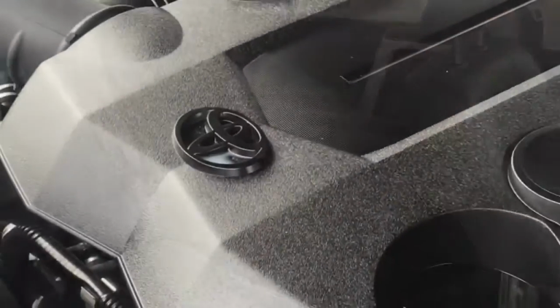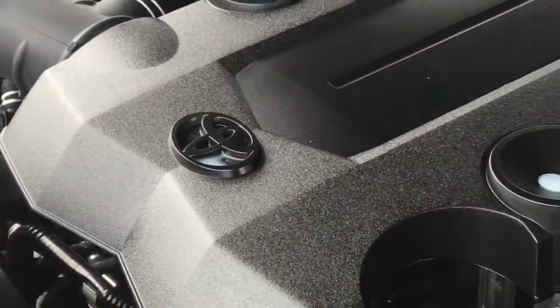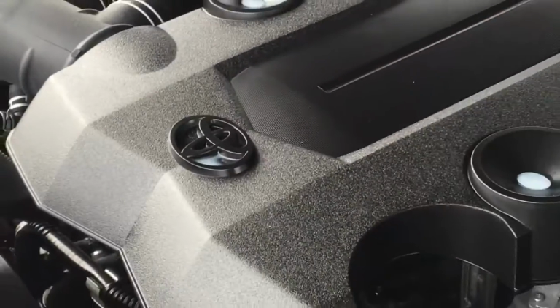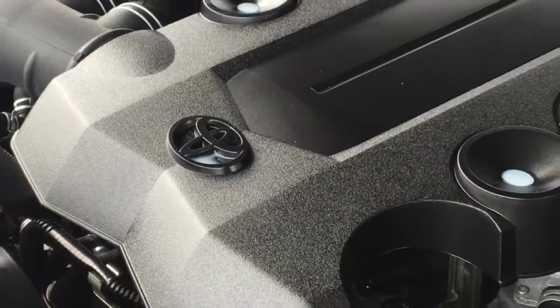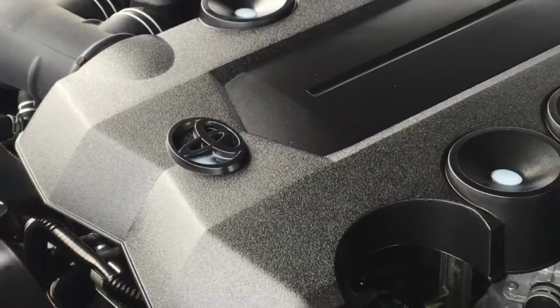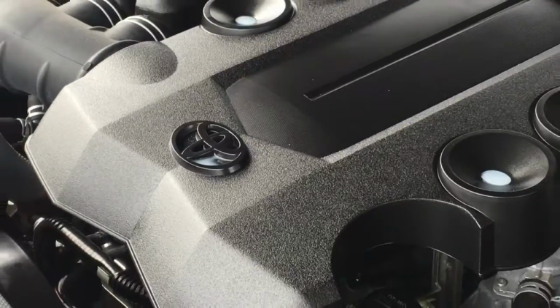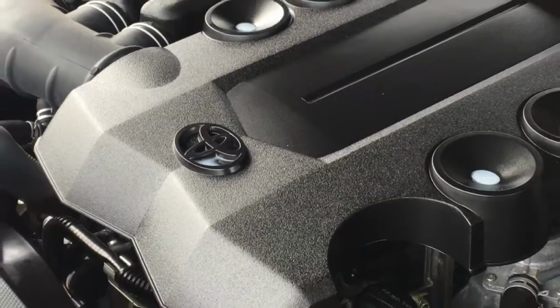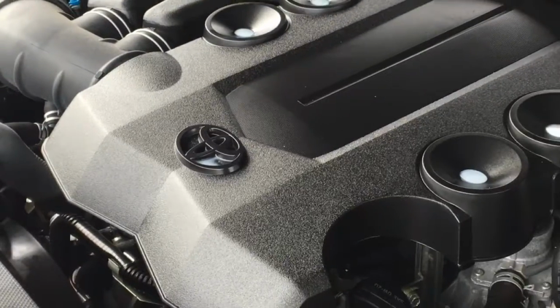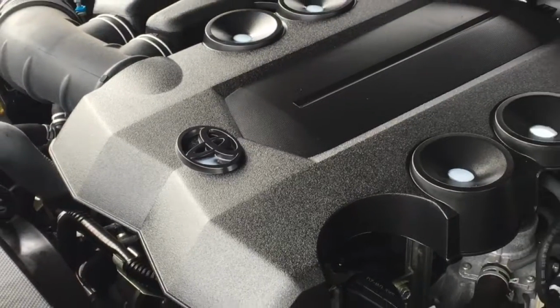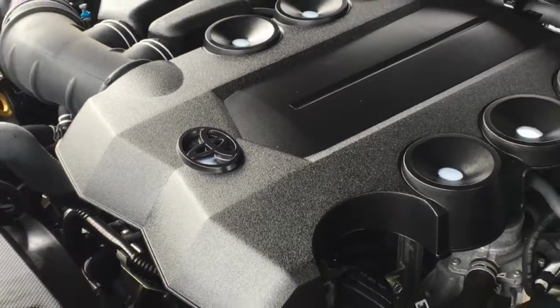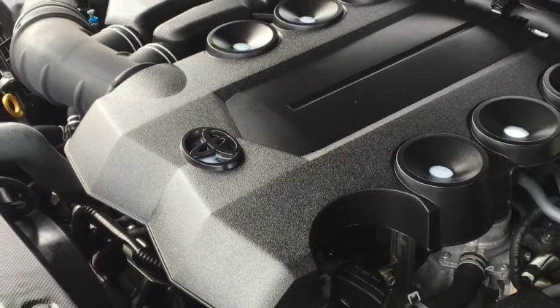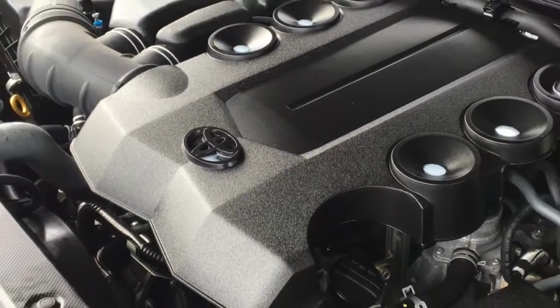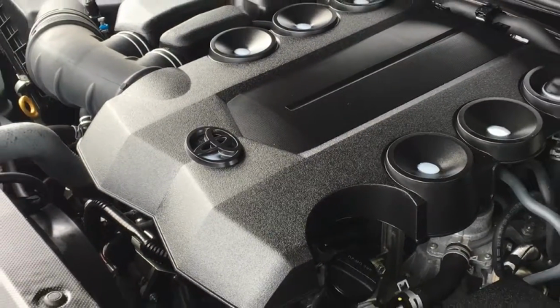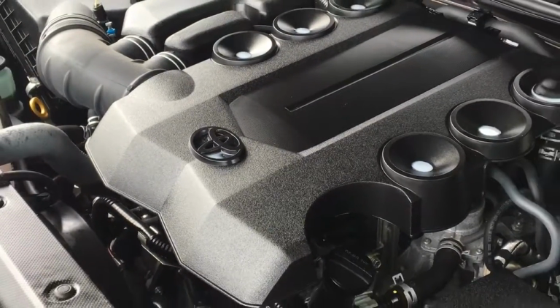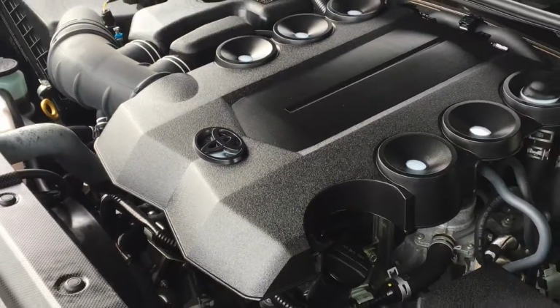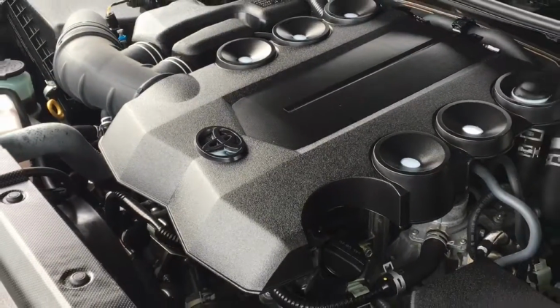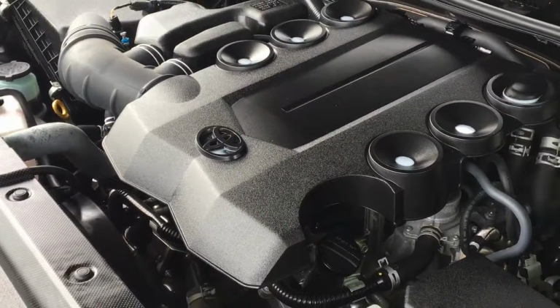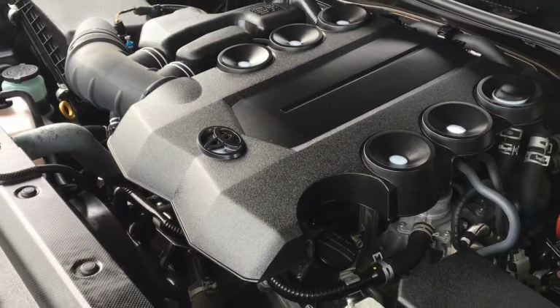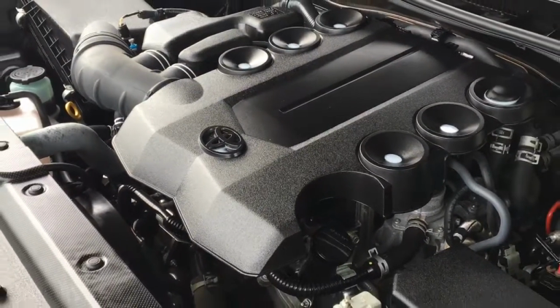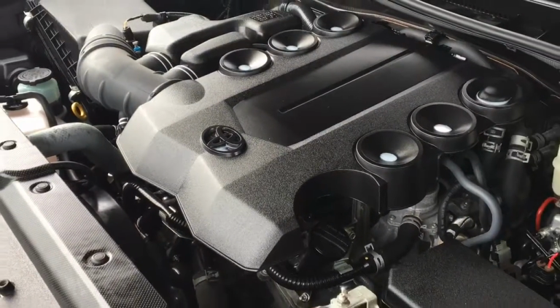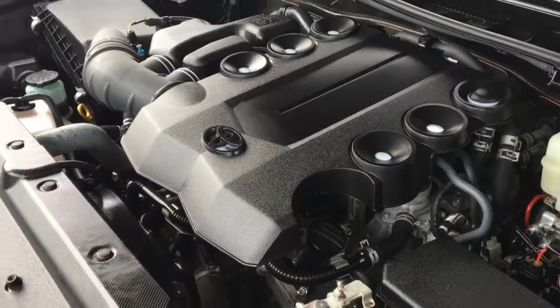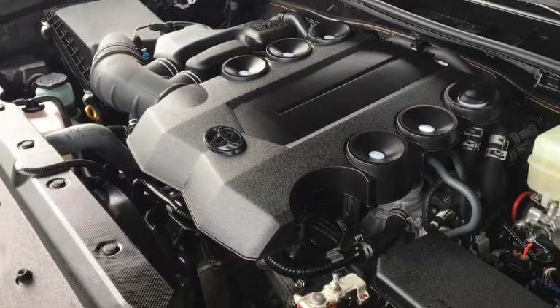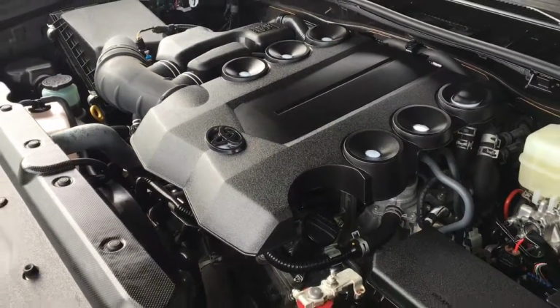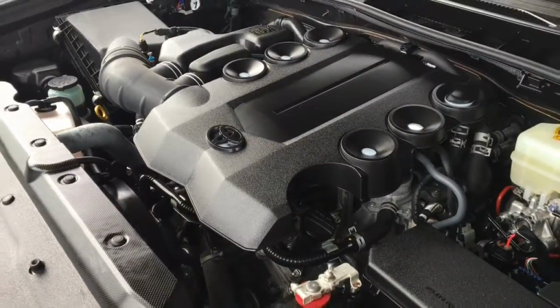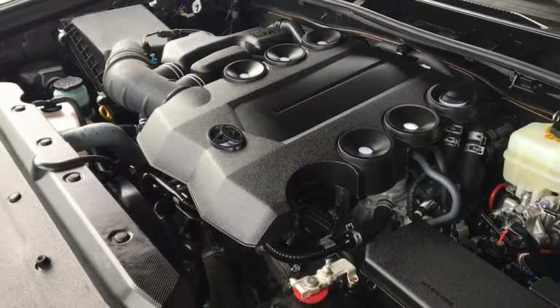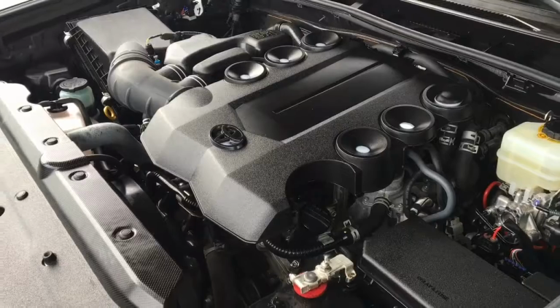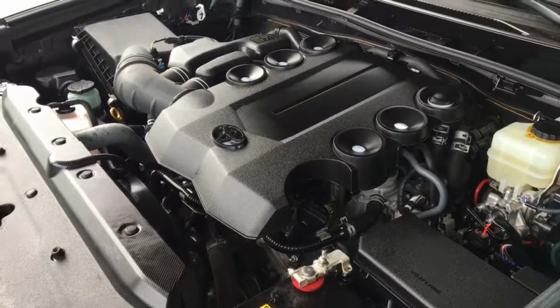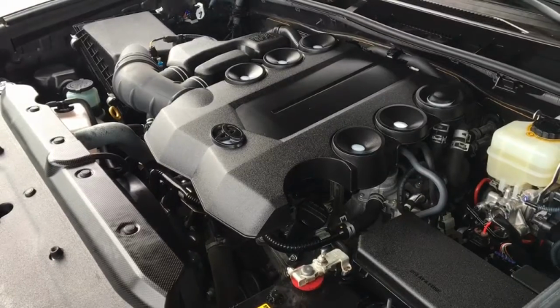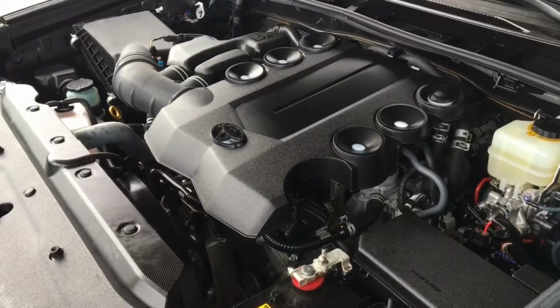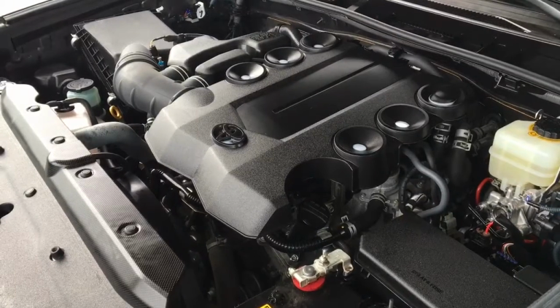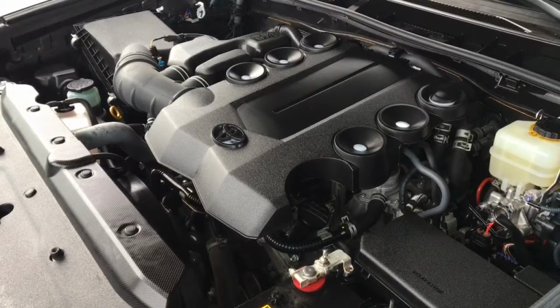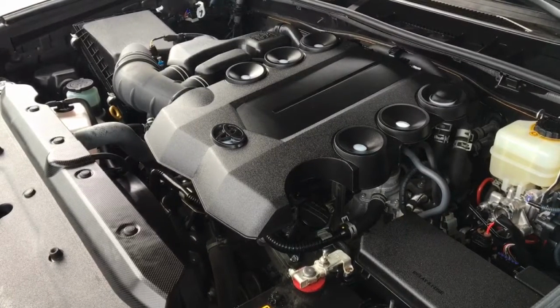The engine bay is factory fresh and power comes from a smooth 4 litre V6 mated to a 5-speed automatic transmission and 4-wheel drive.